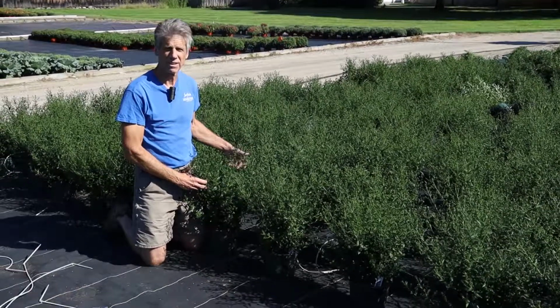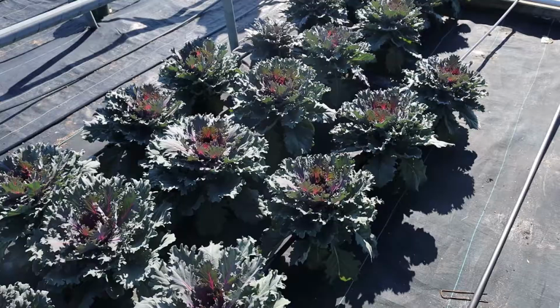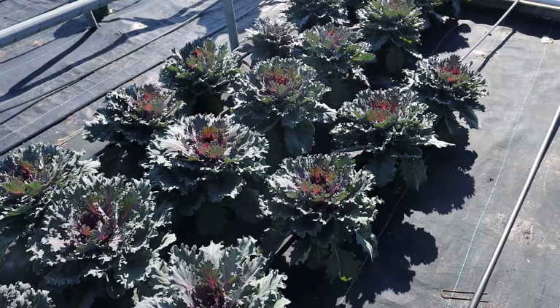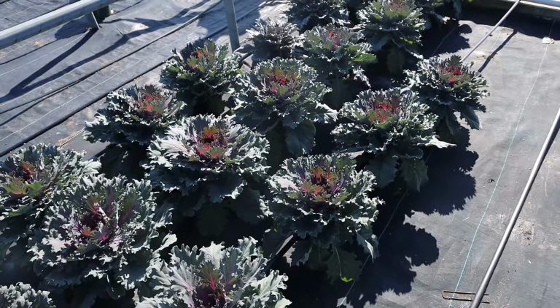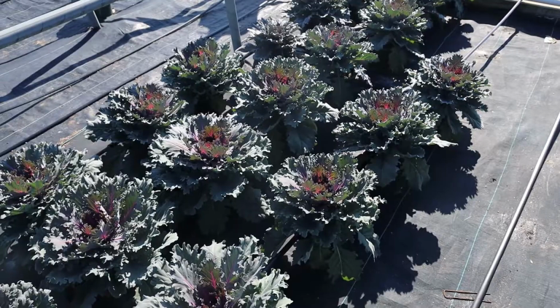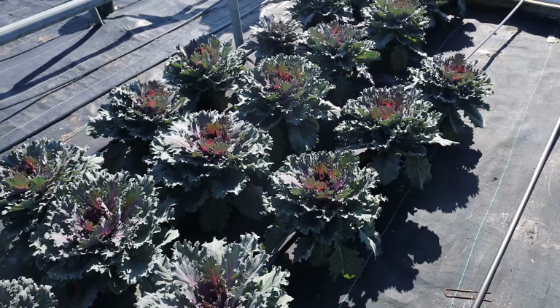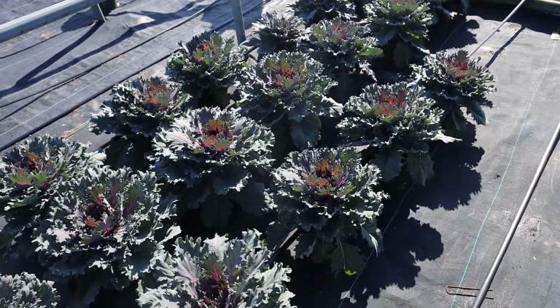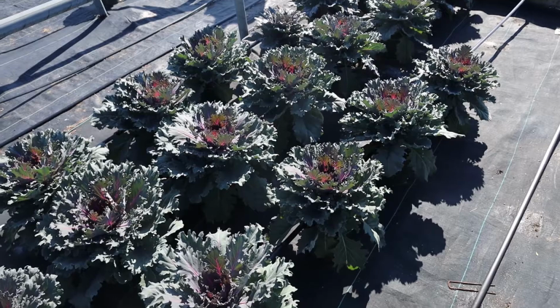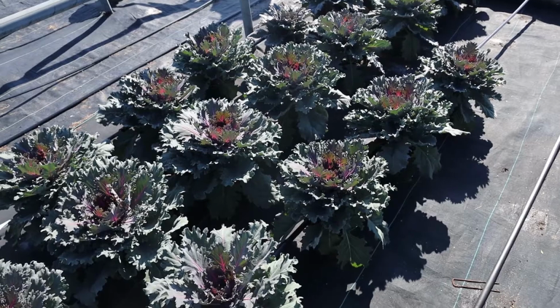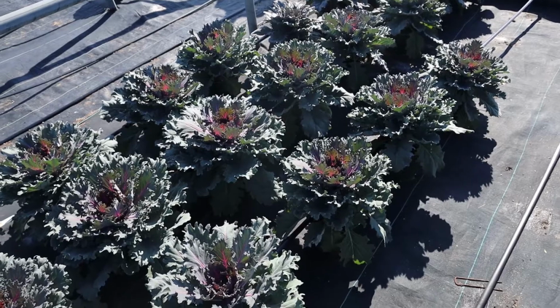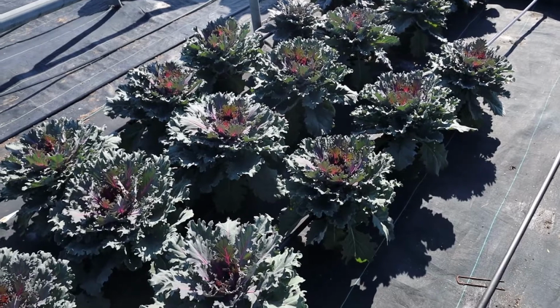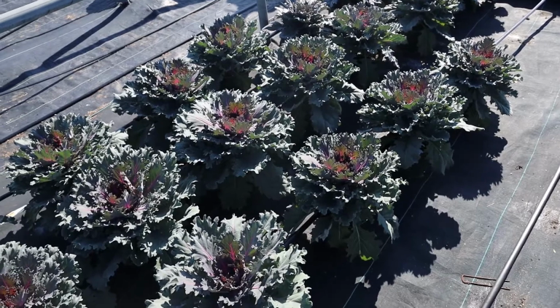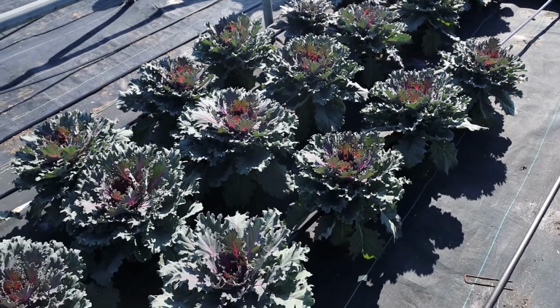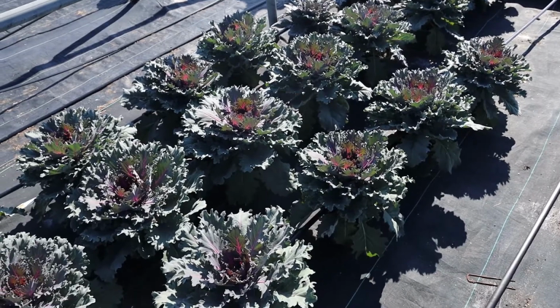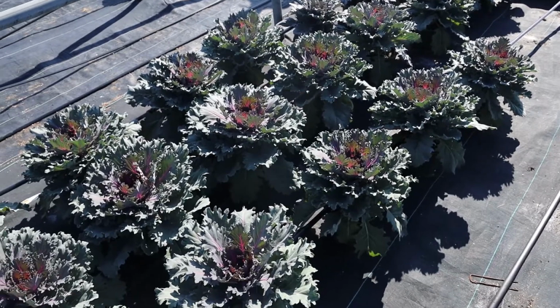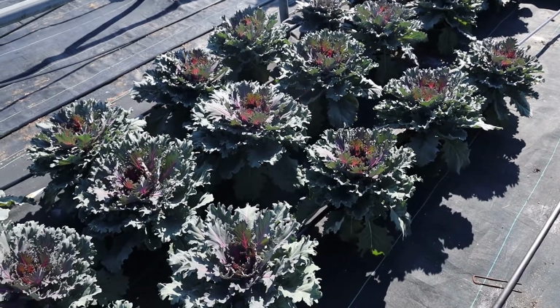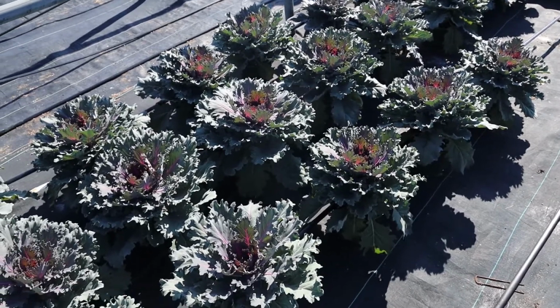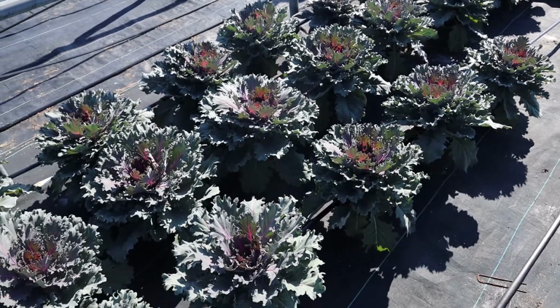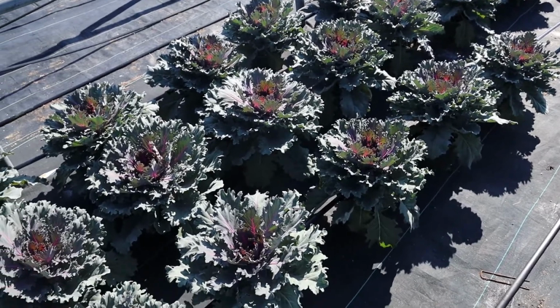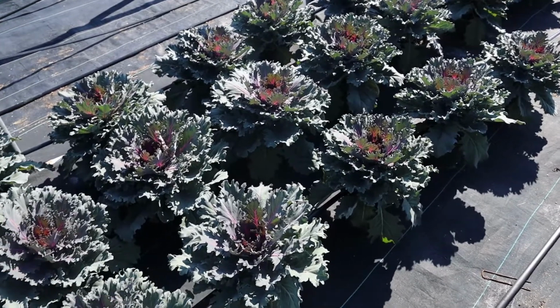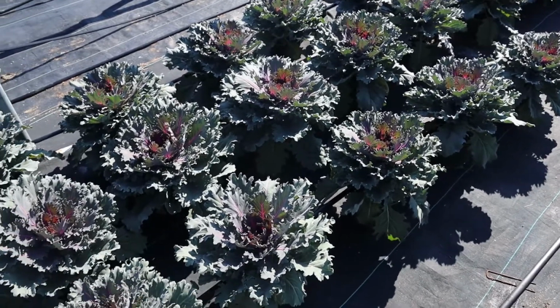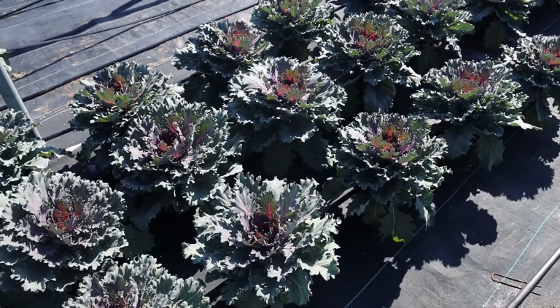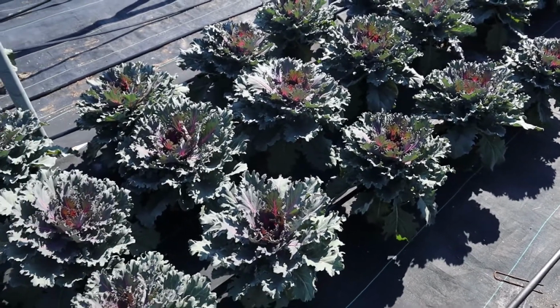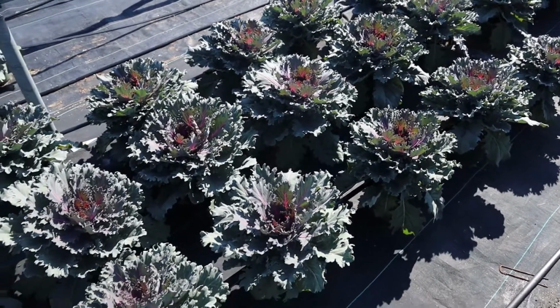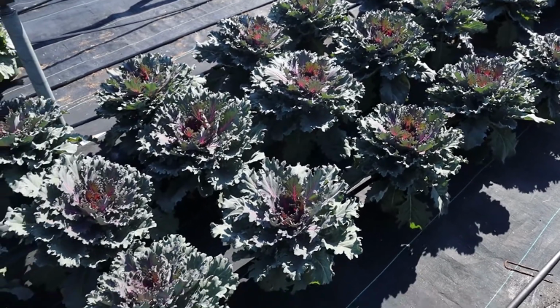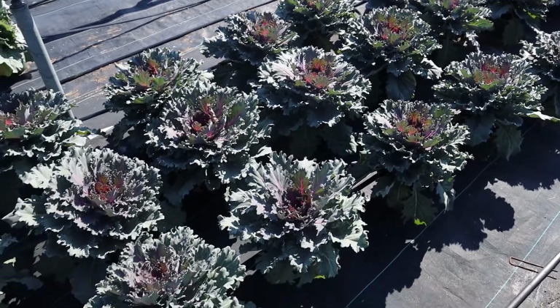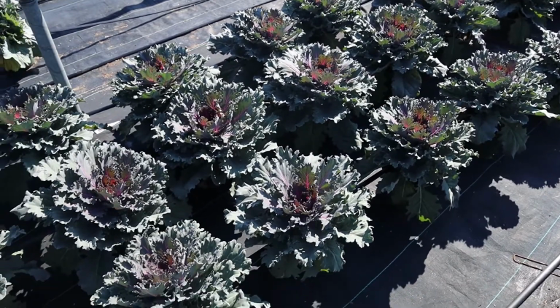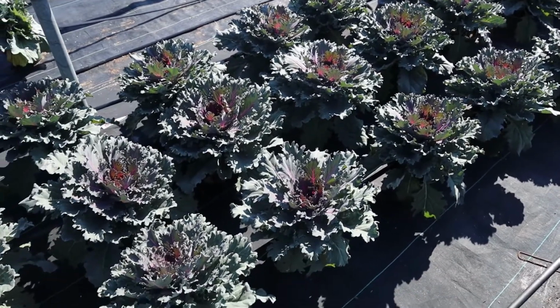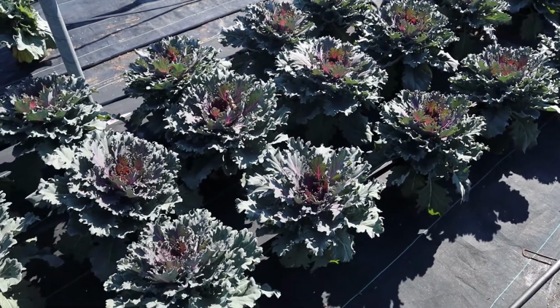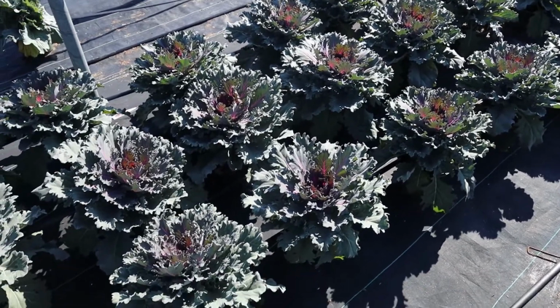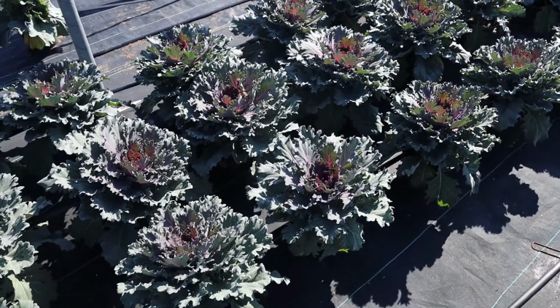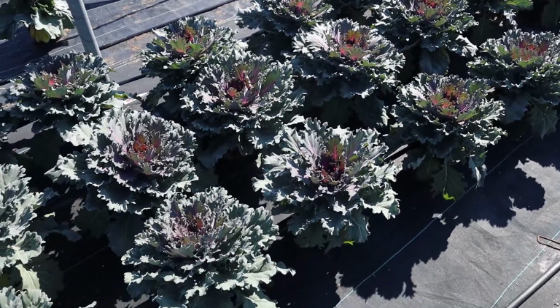8-inch cabbage and kale. There's great color starting to develop now, and really good size.